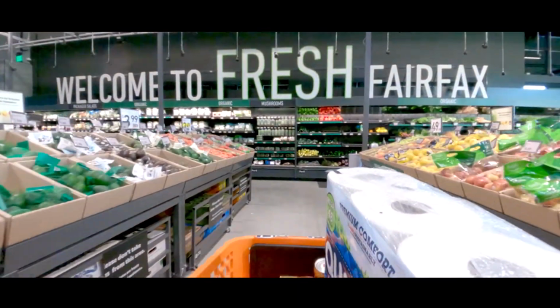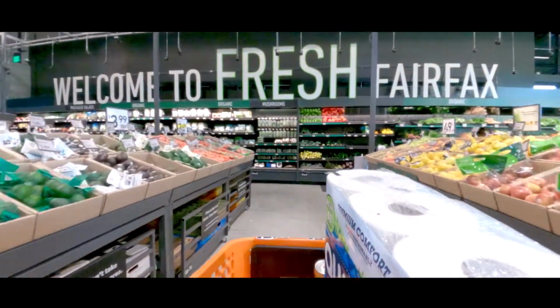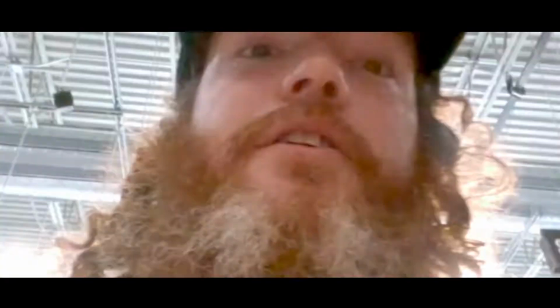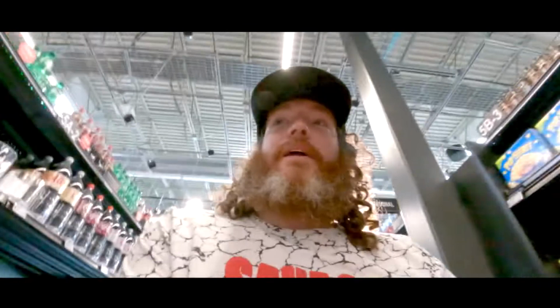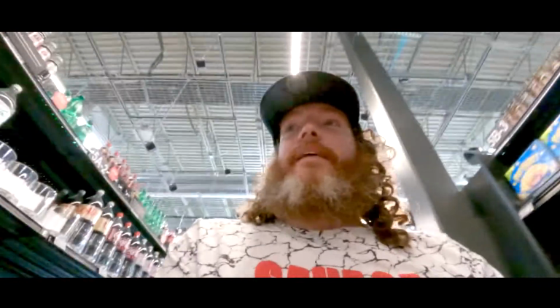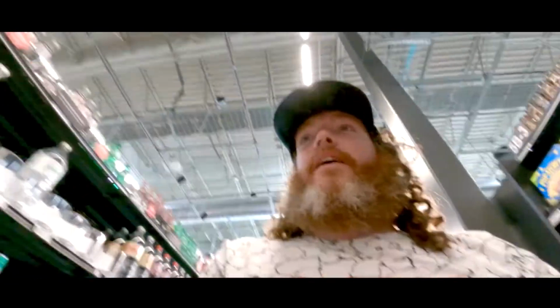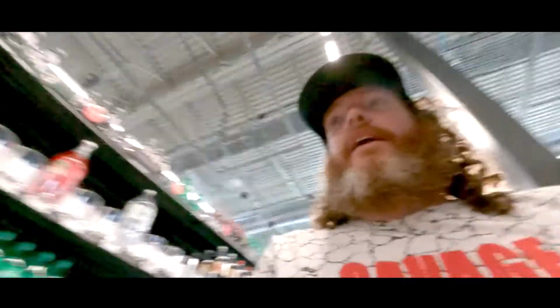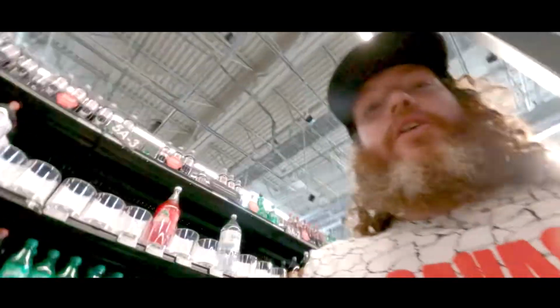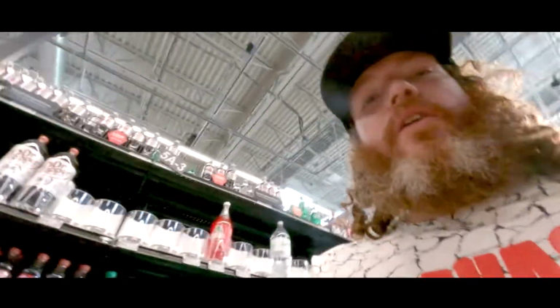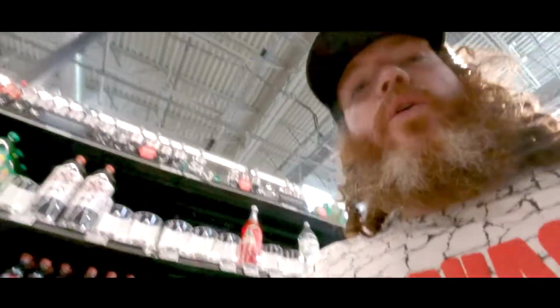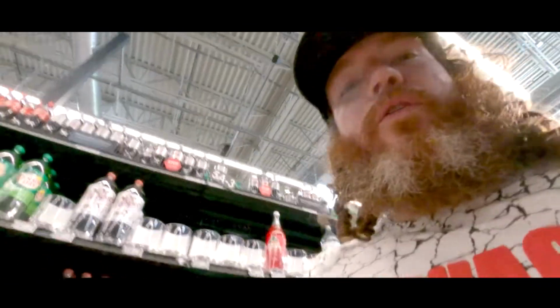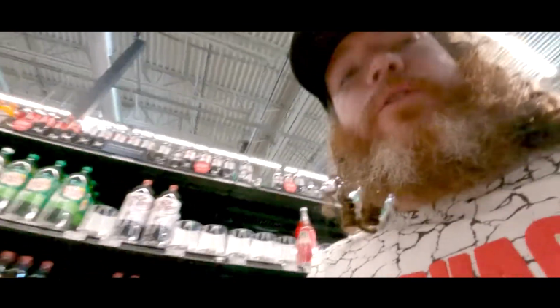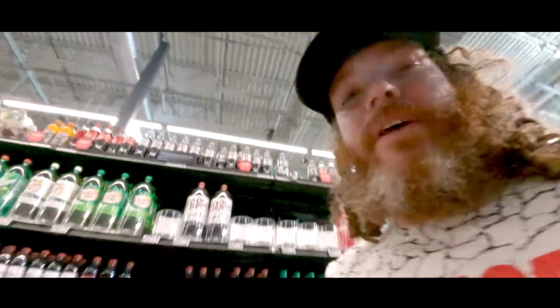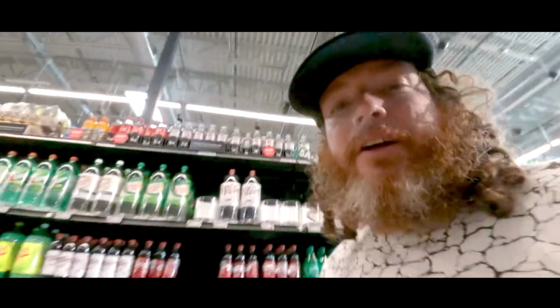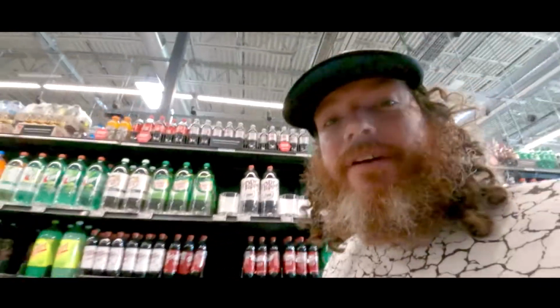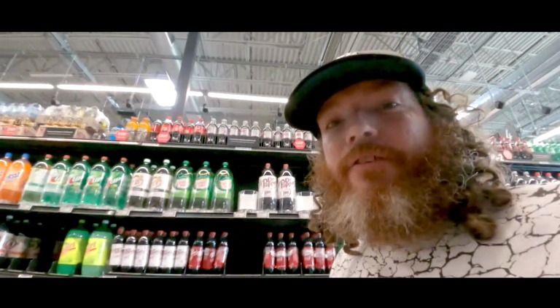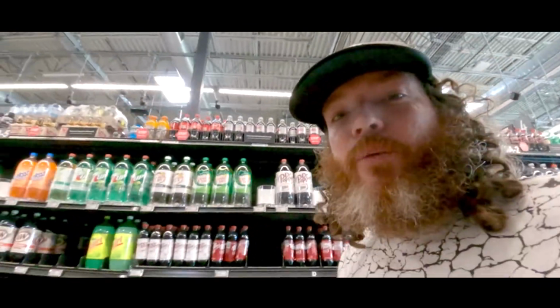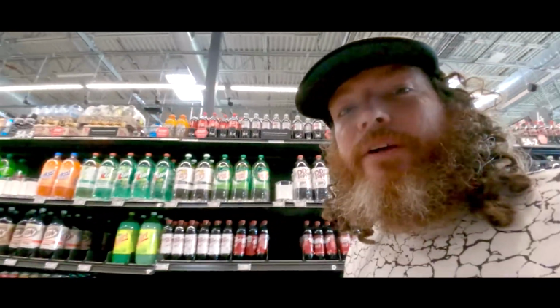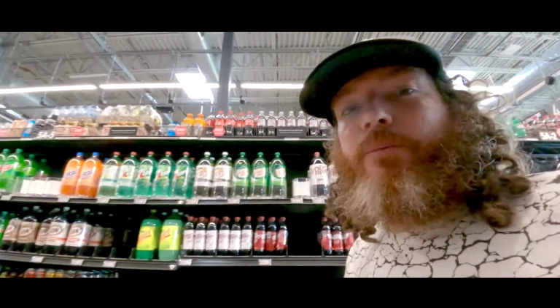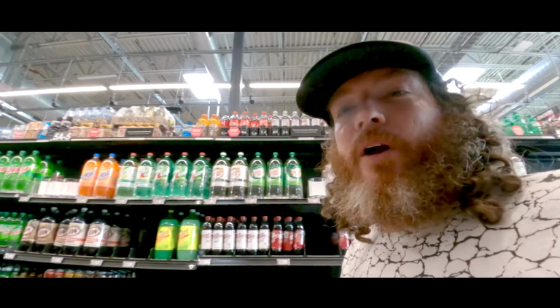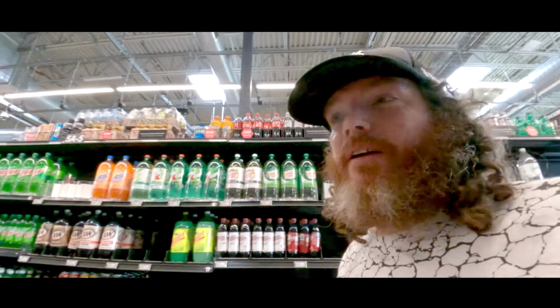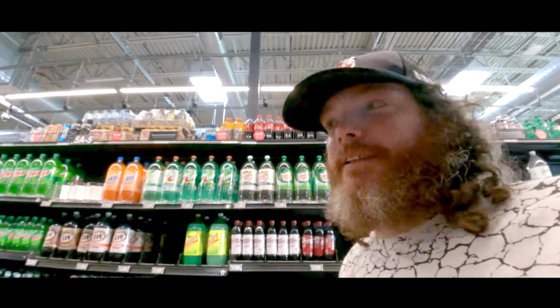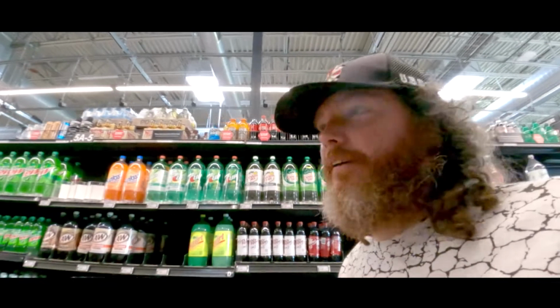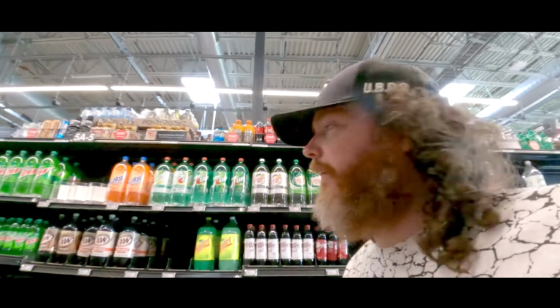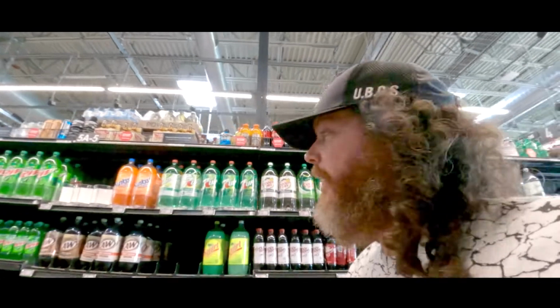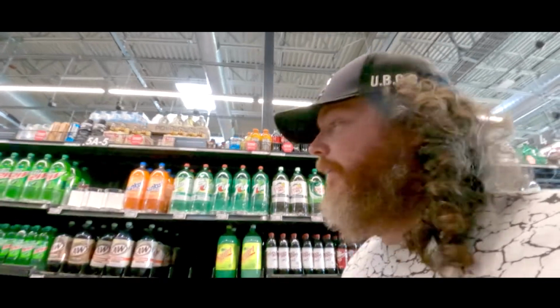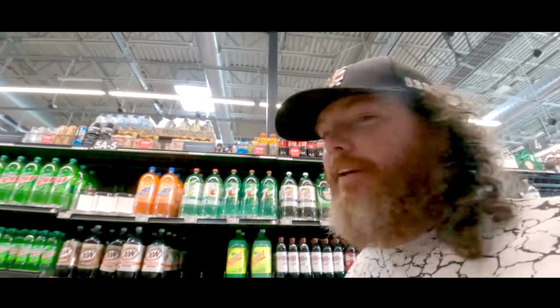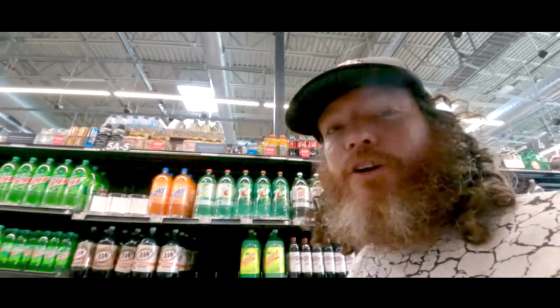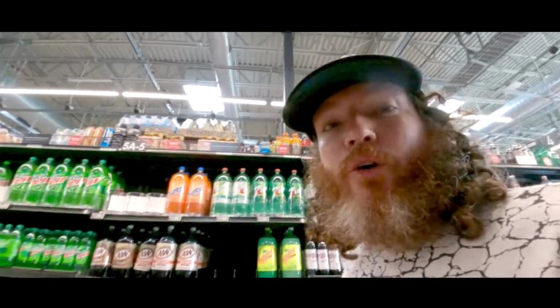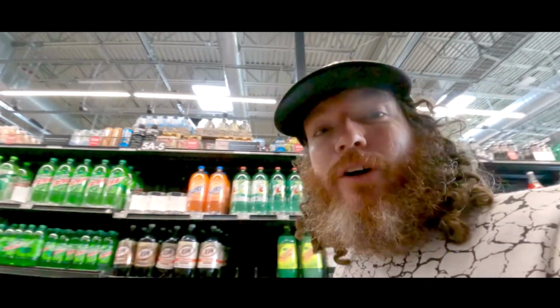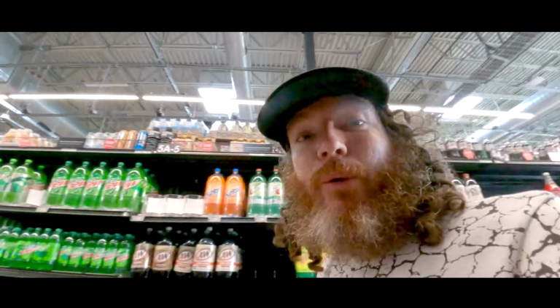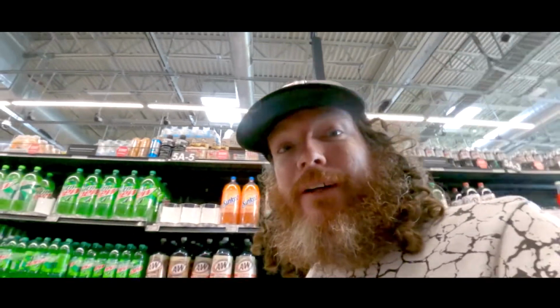I do like that unlike Whole Foods, they actually have real products here, like Coca-Cola.